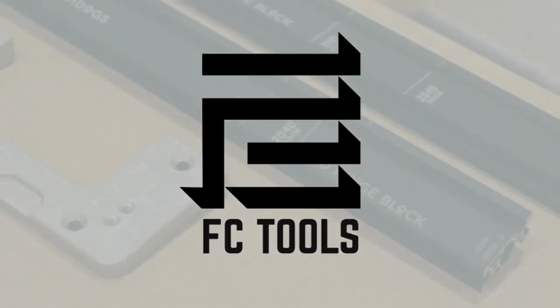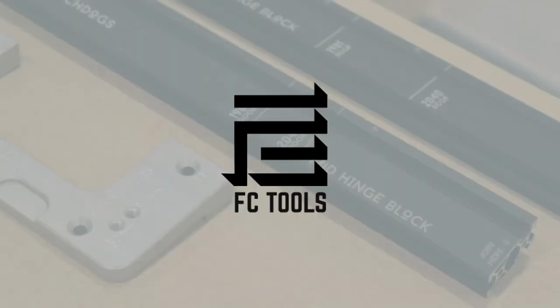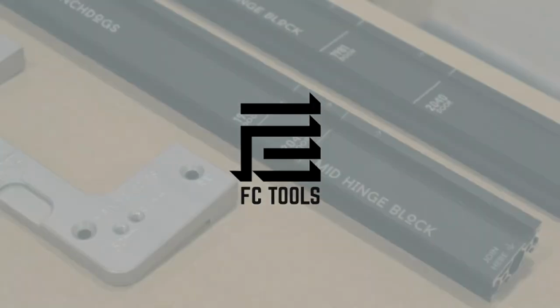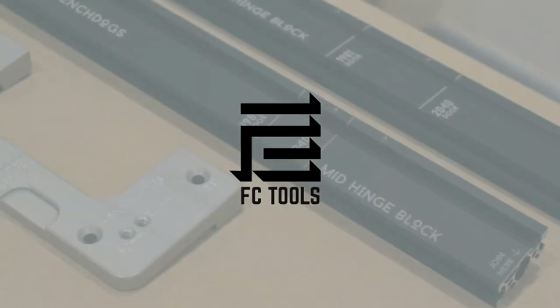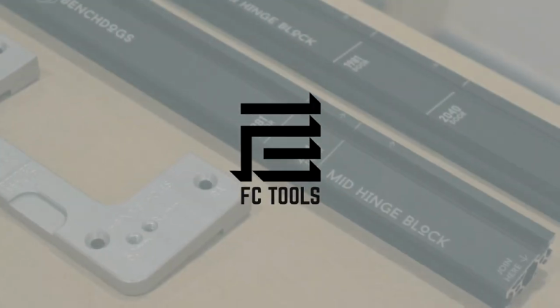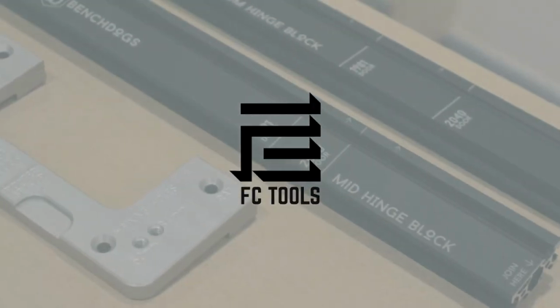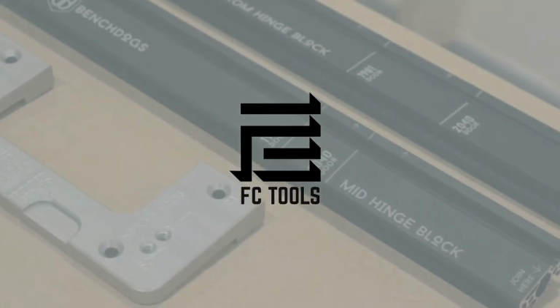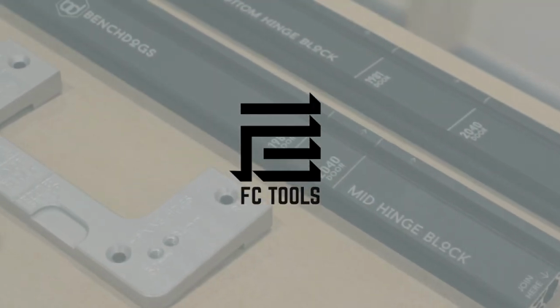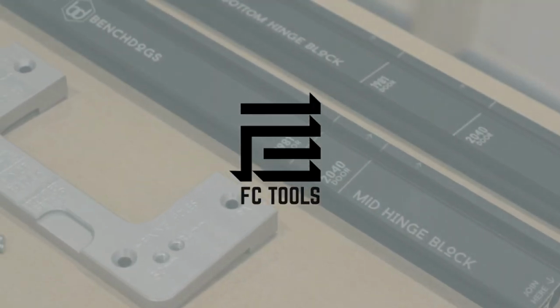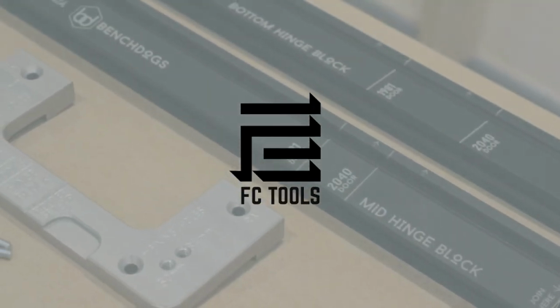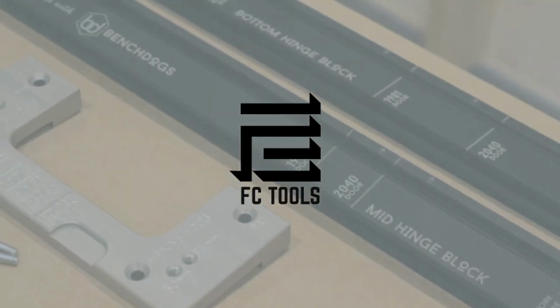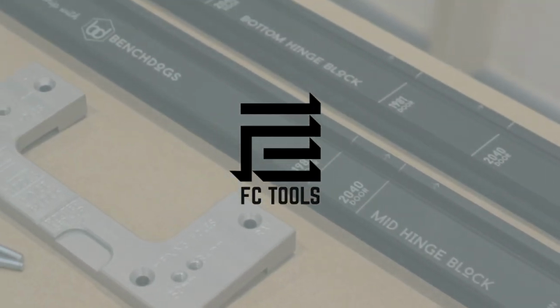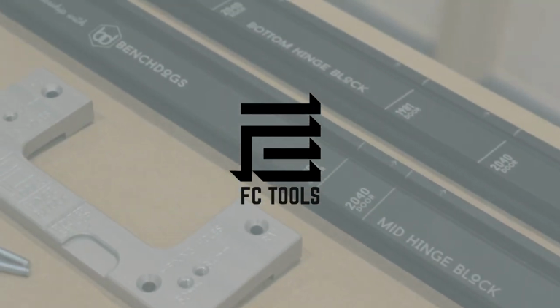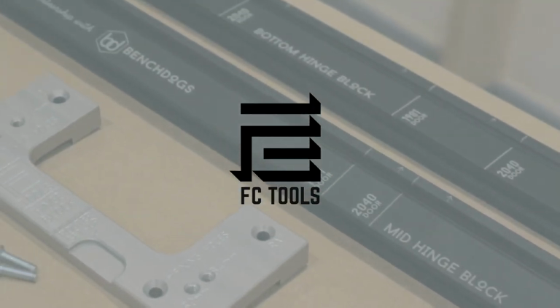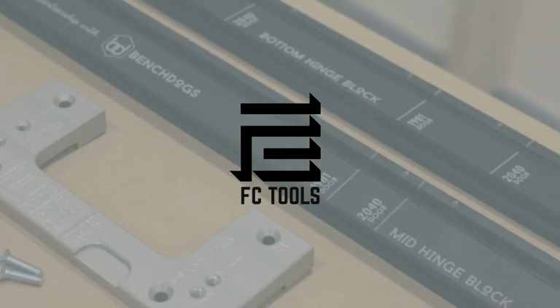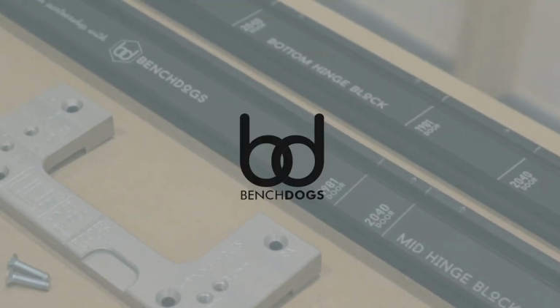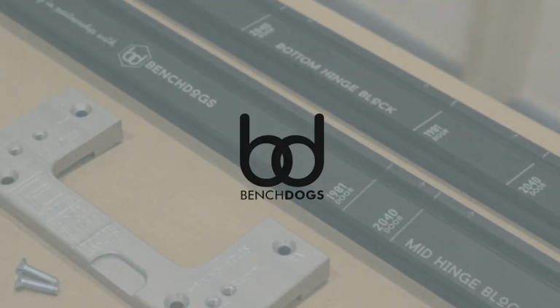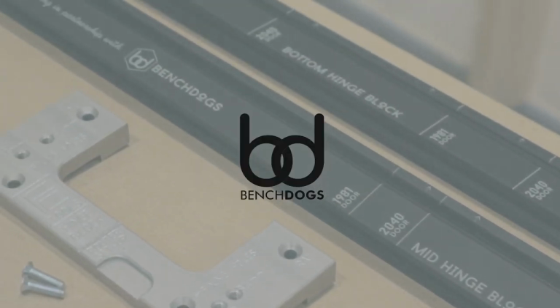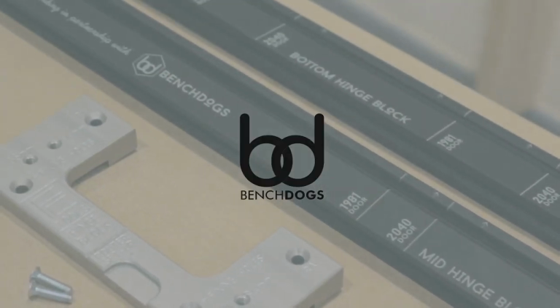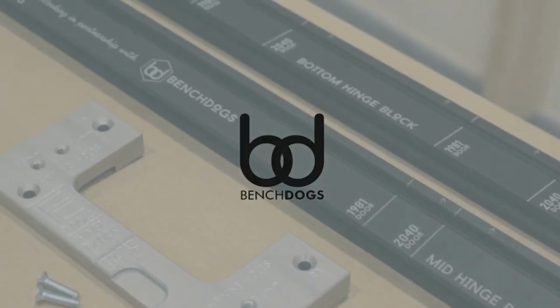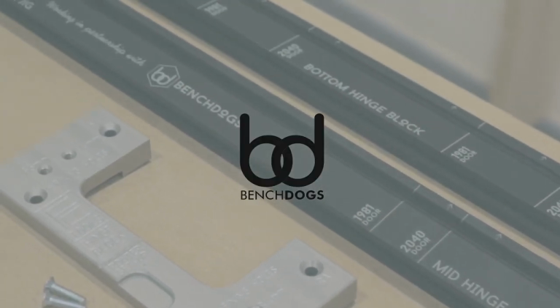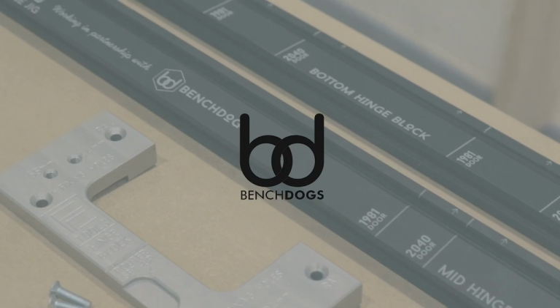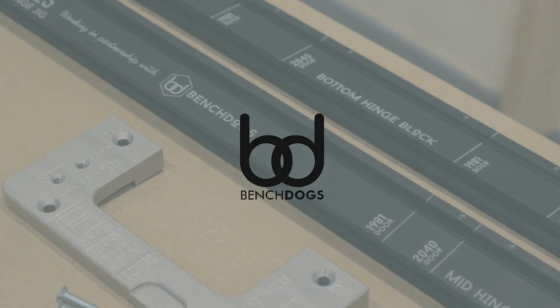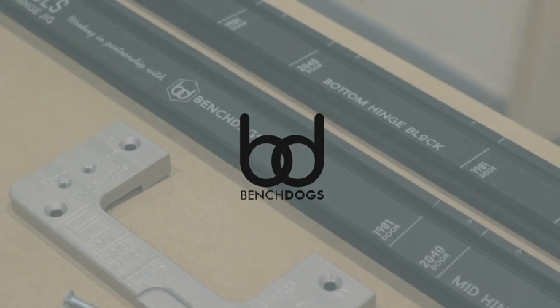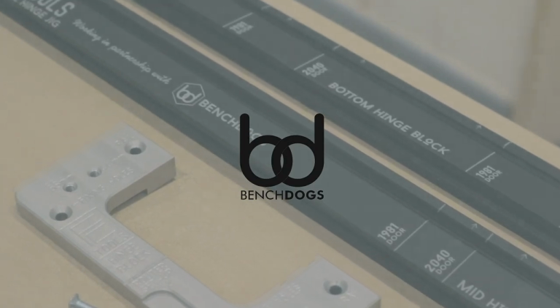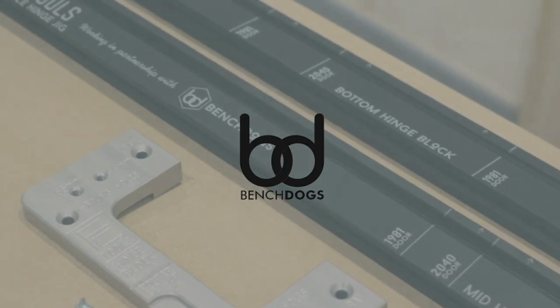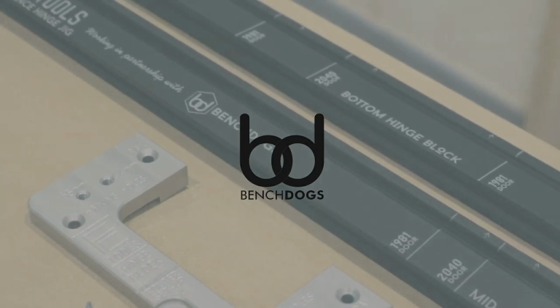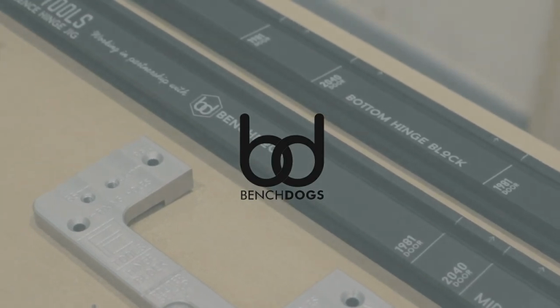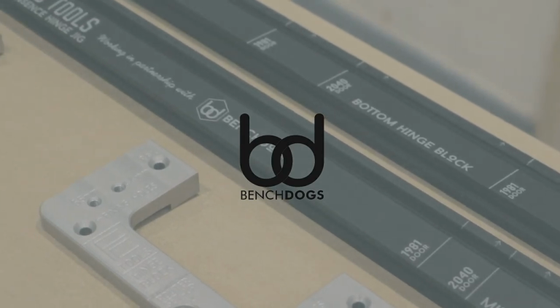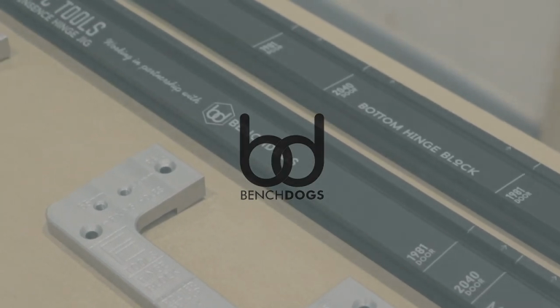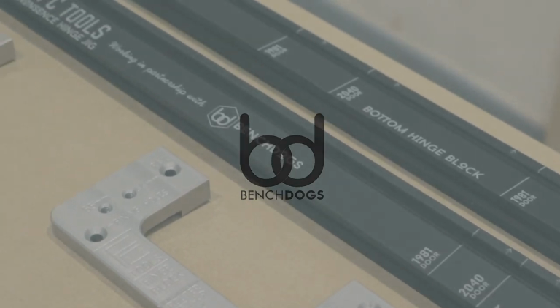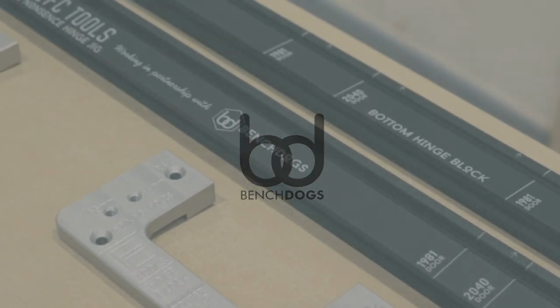Introducing the new FC Hinge Jig, made proudly in partnership with BenchDogs UK.